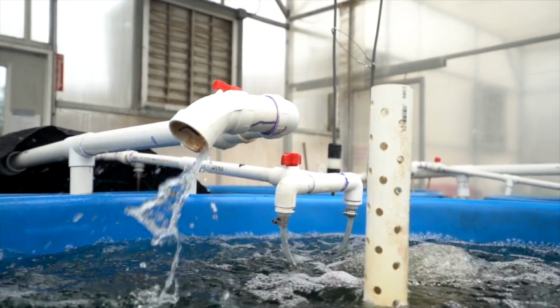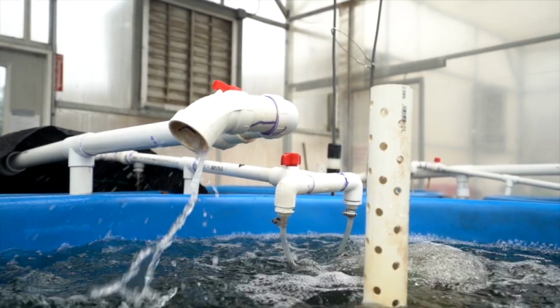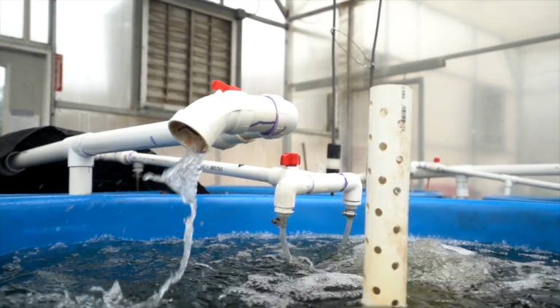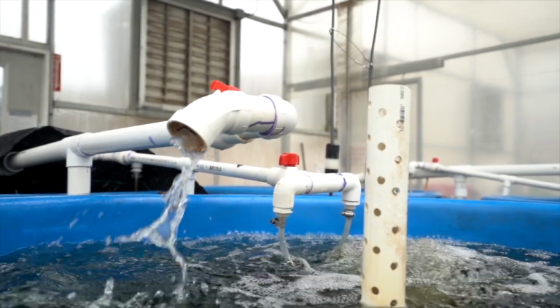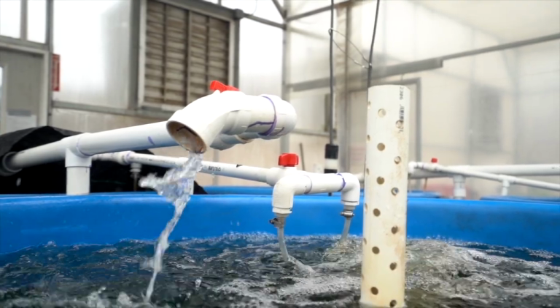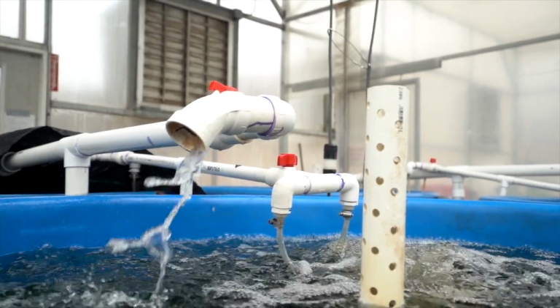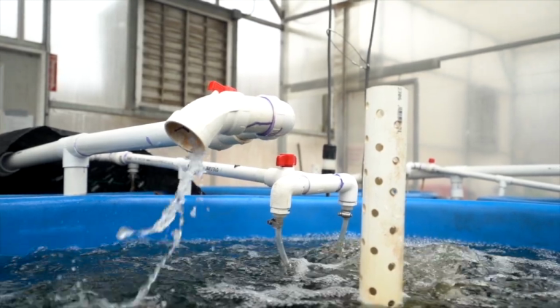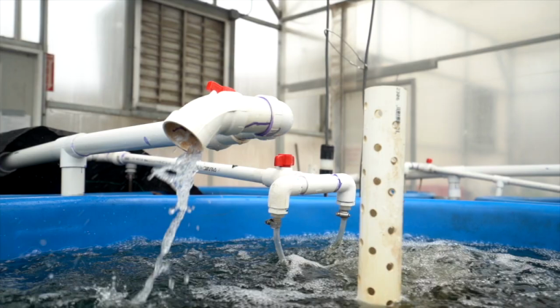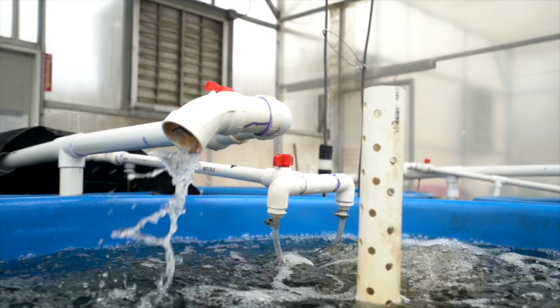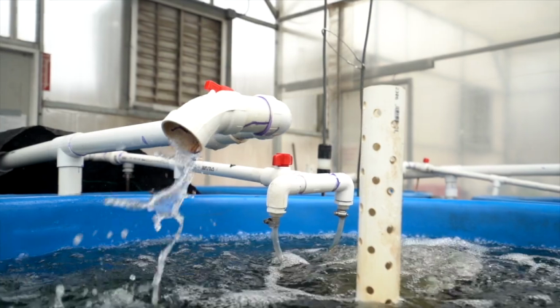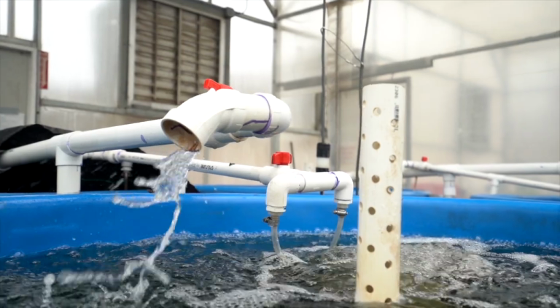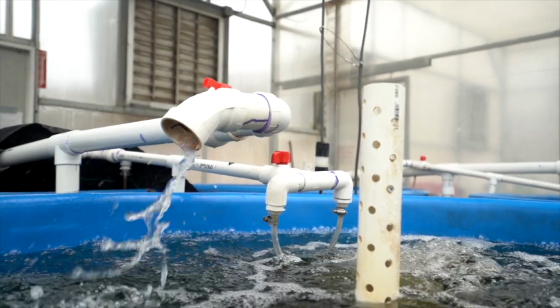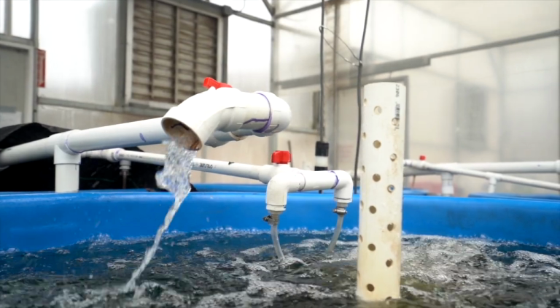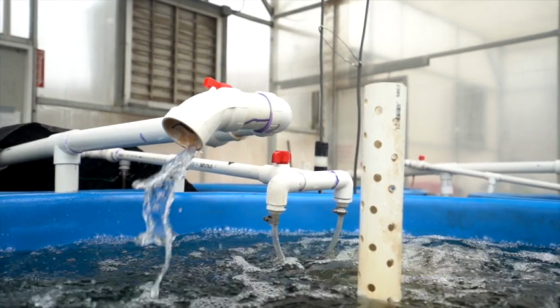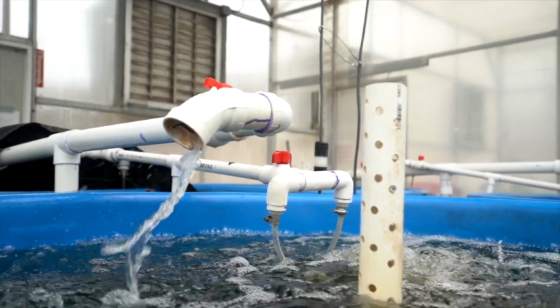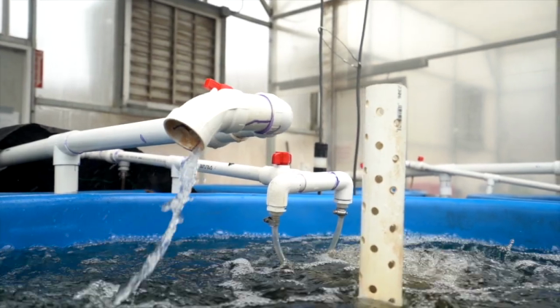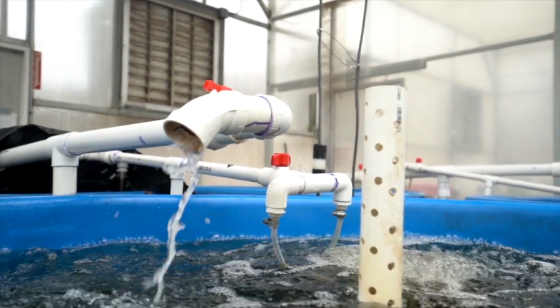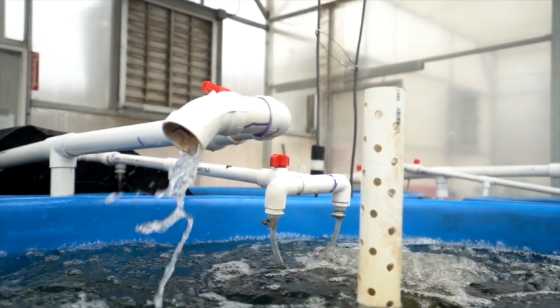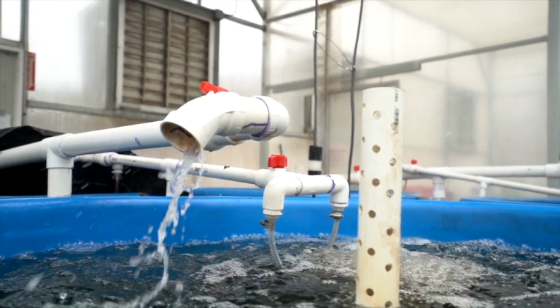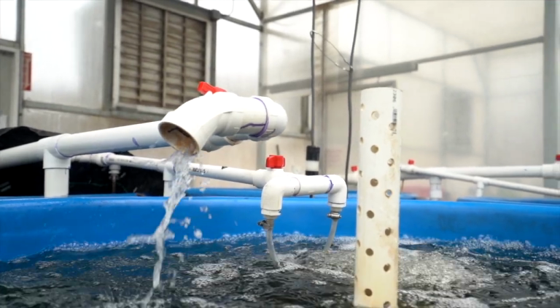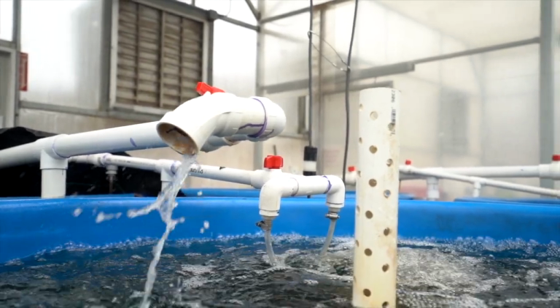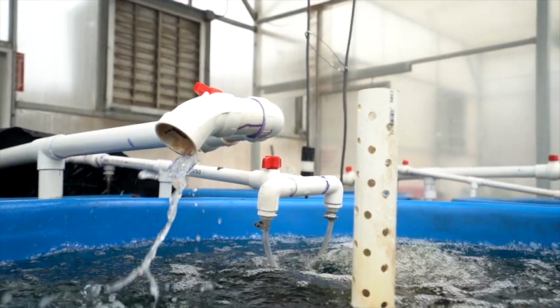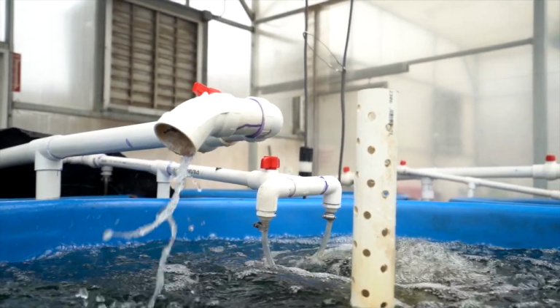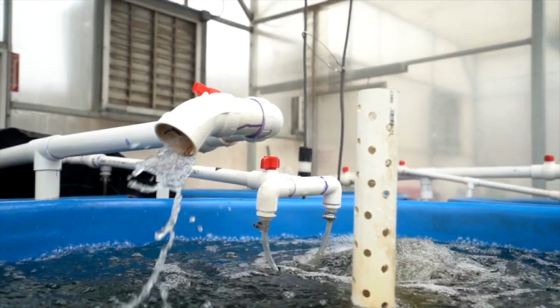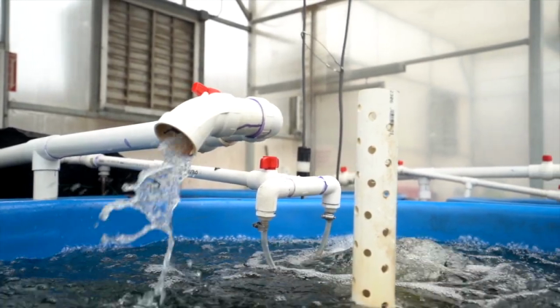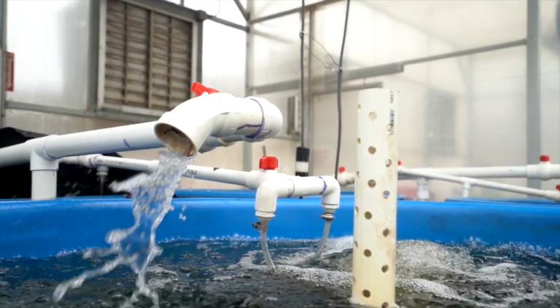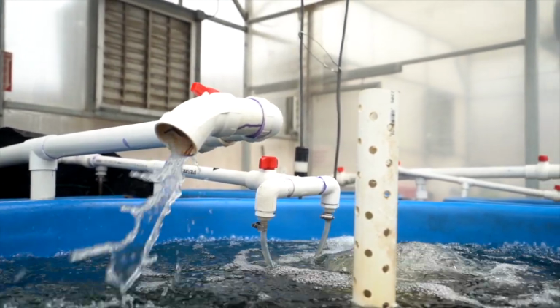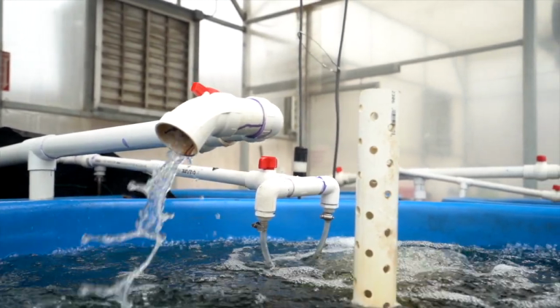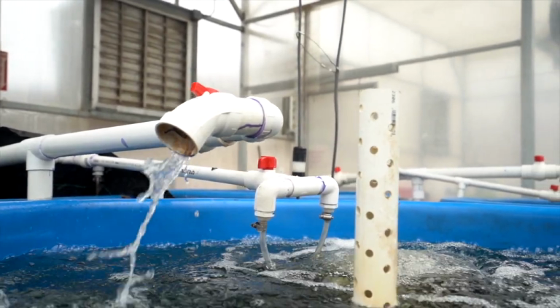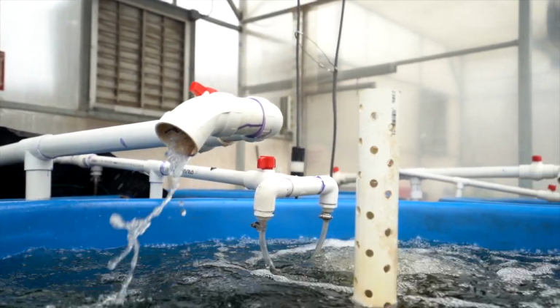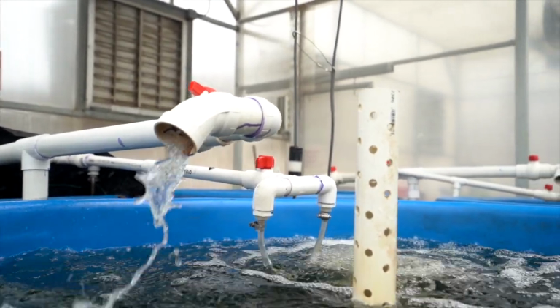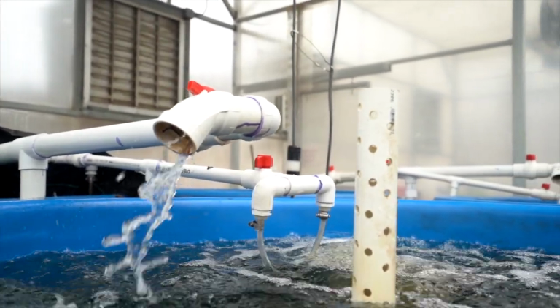So there you have it guys — two really easy and reliable ways to move water from your fish tank forward. Give it a shot in your own aquaponics system.